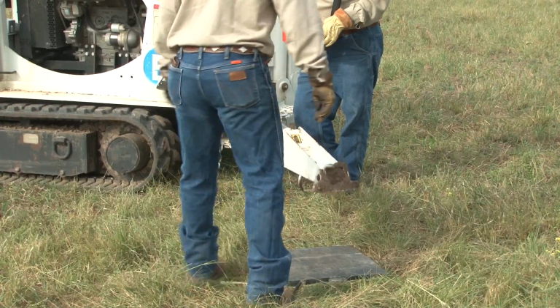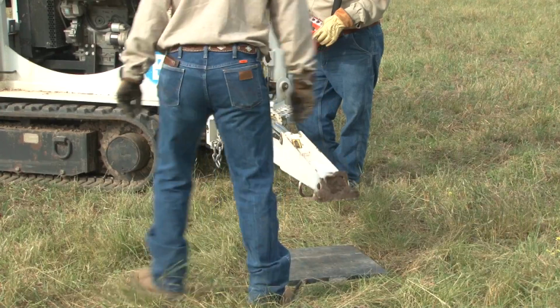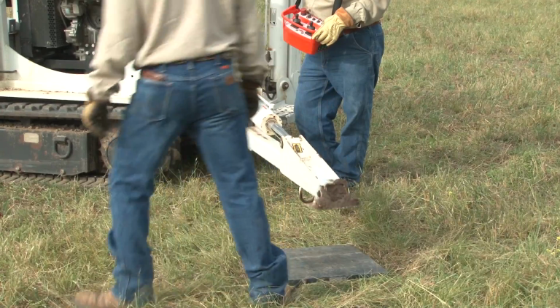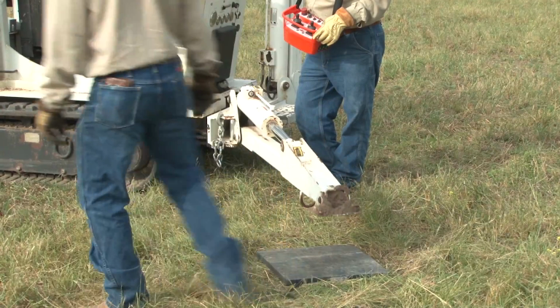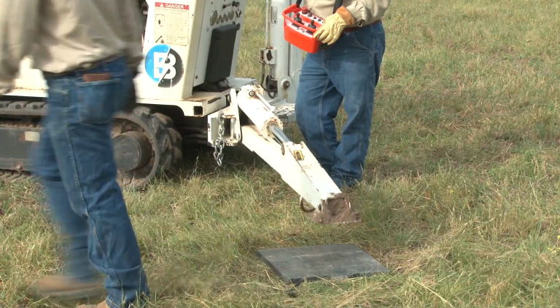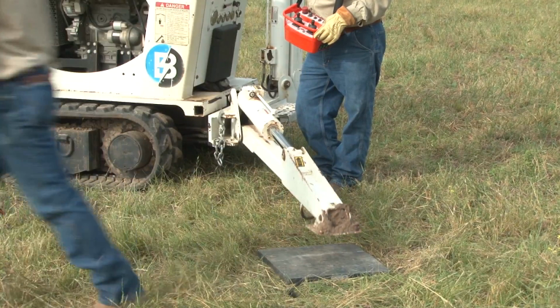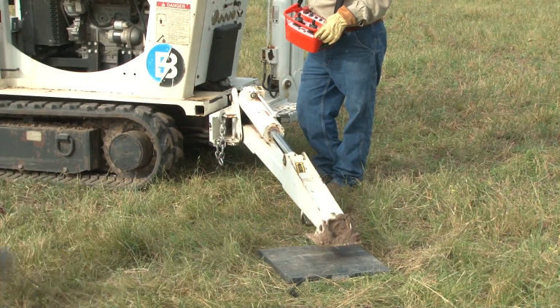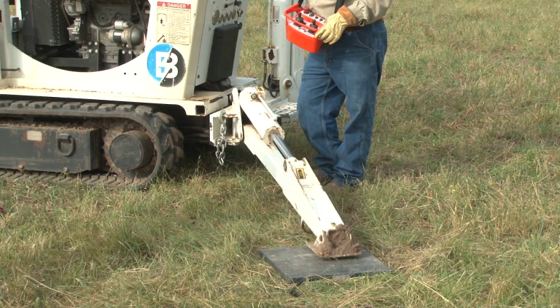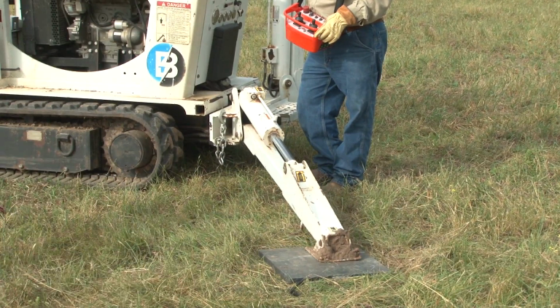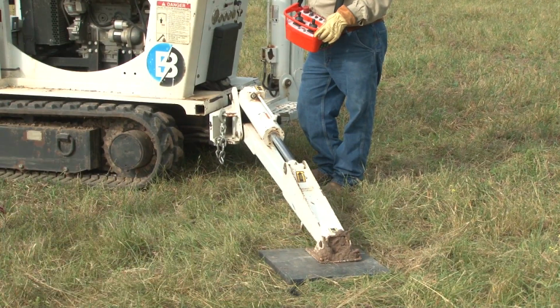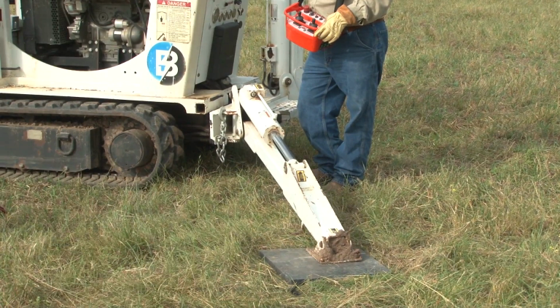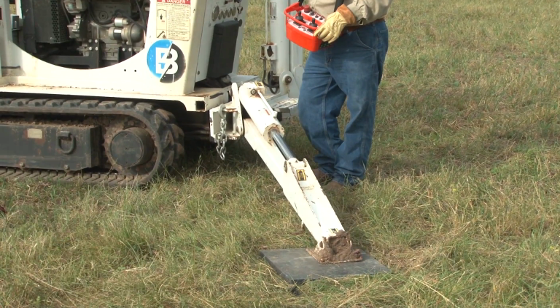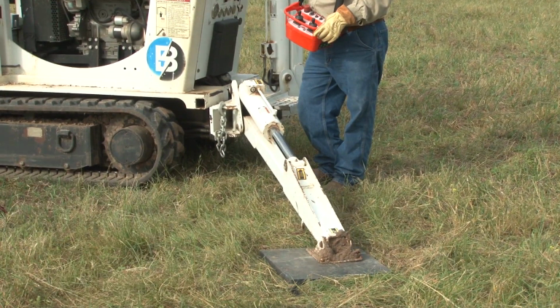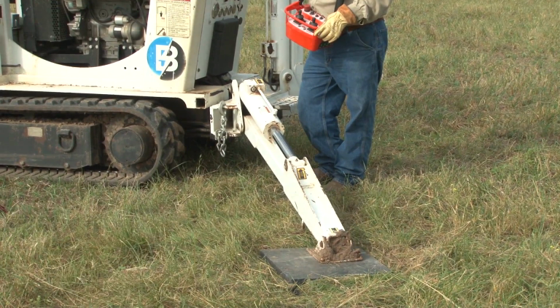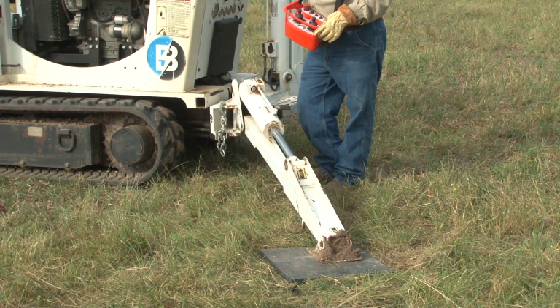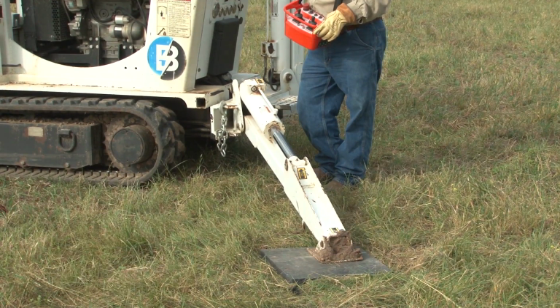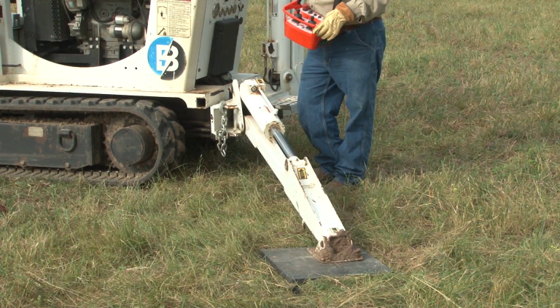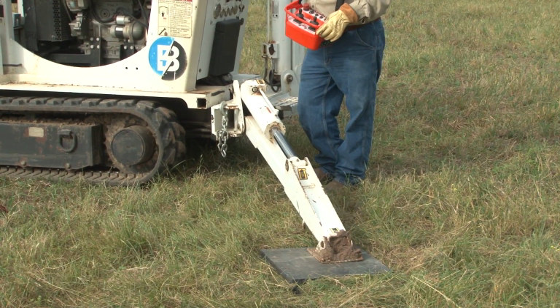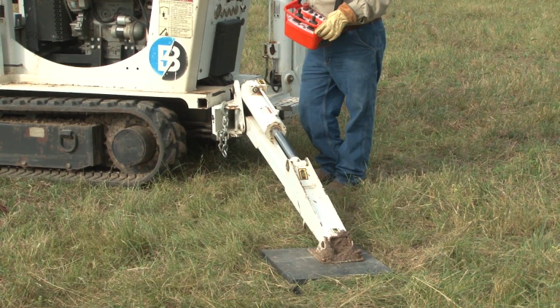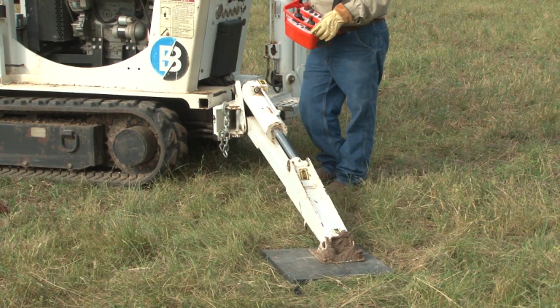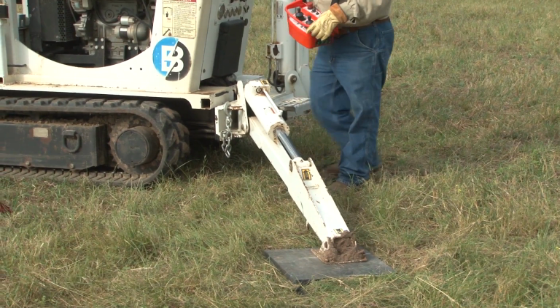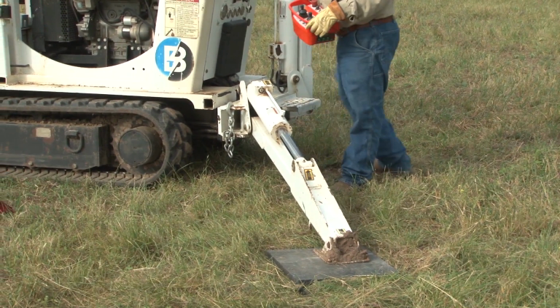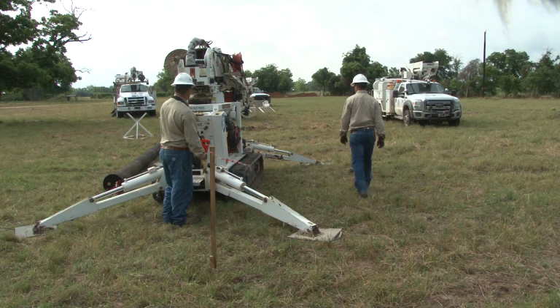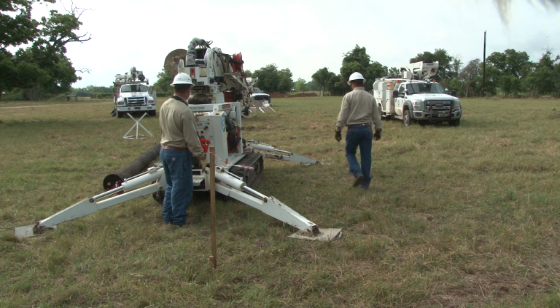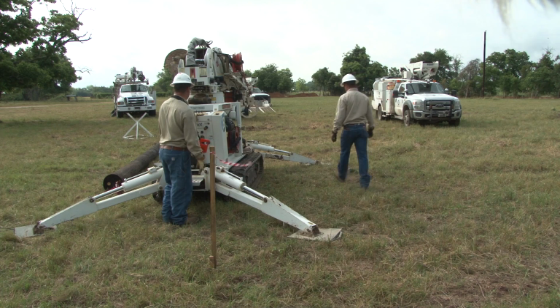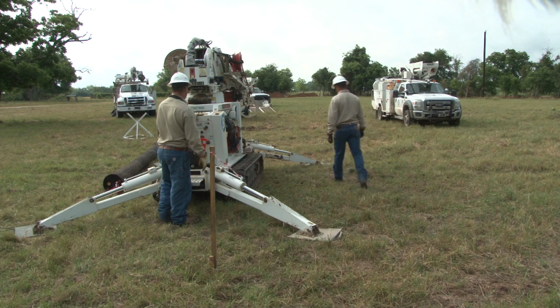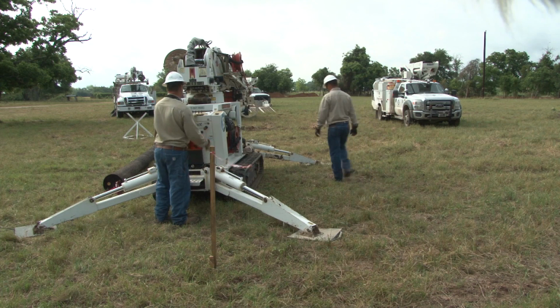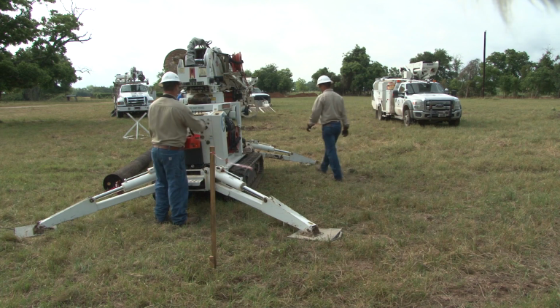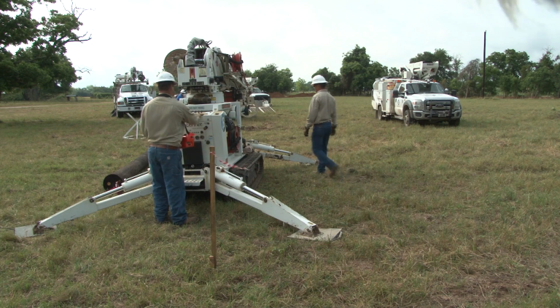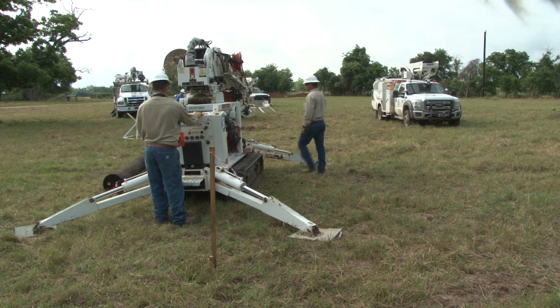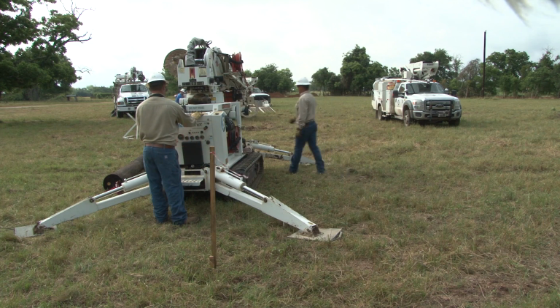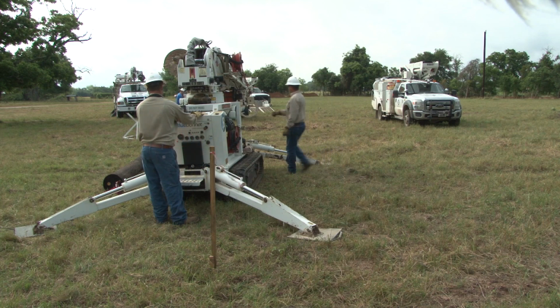Additionally, any time the unit is used around energized lines, it must be properly grounded just as you would a truck mounted digger derrick.